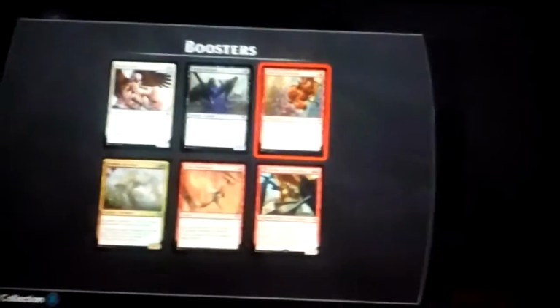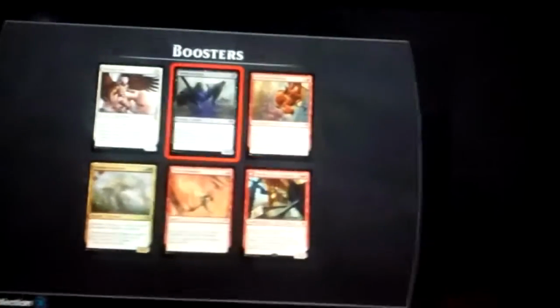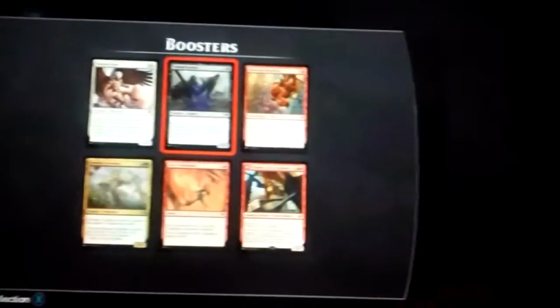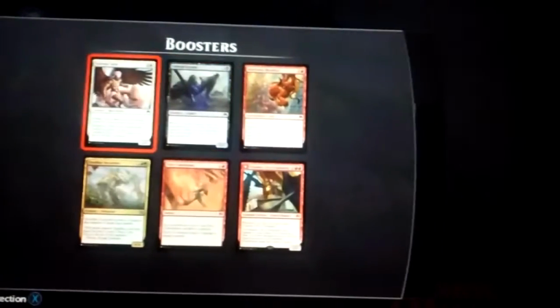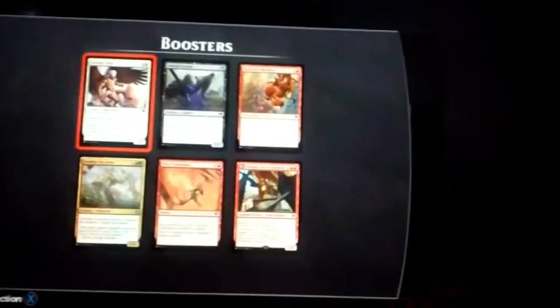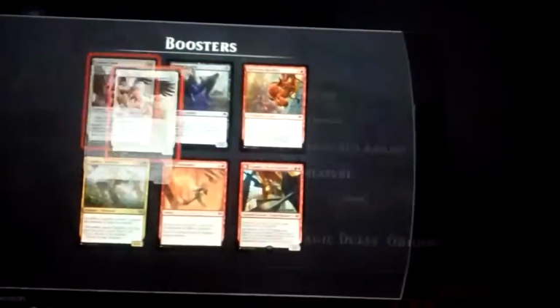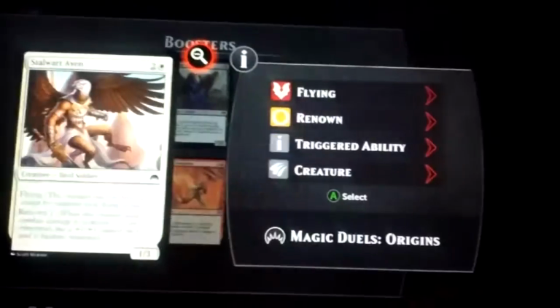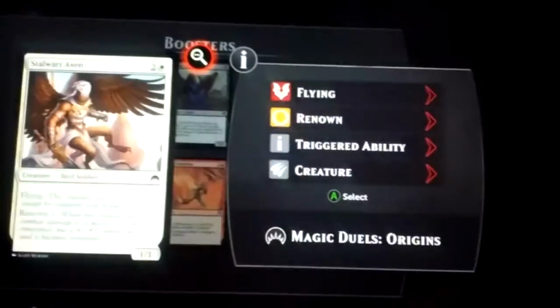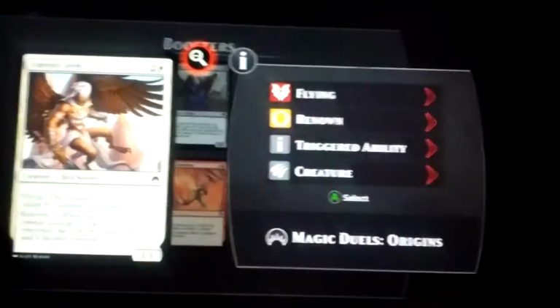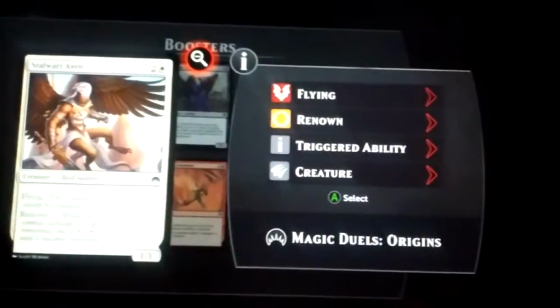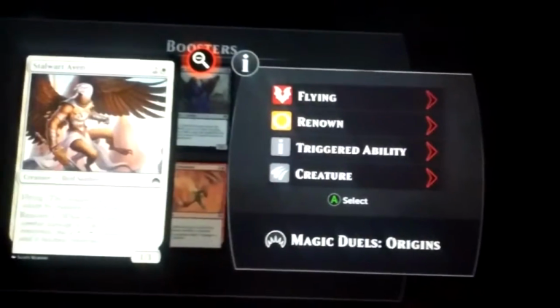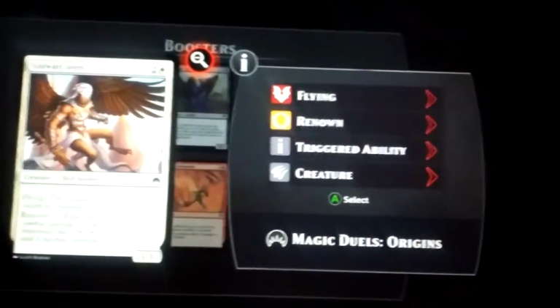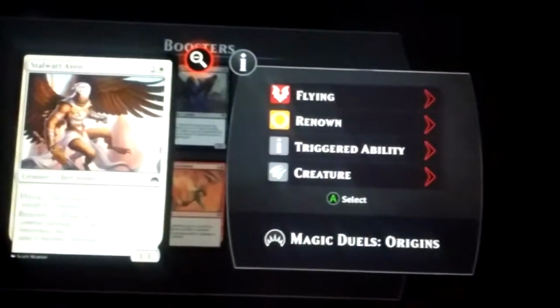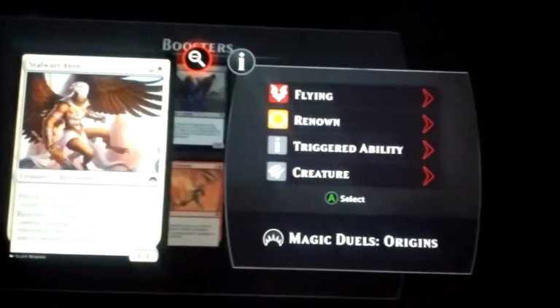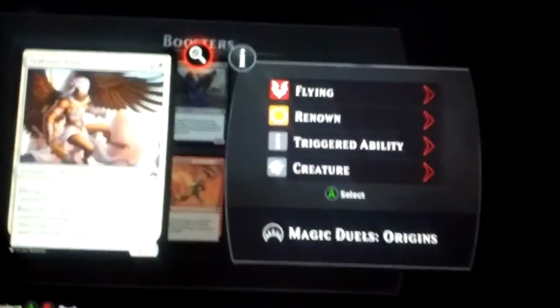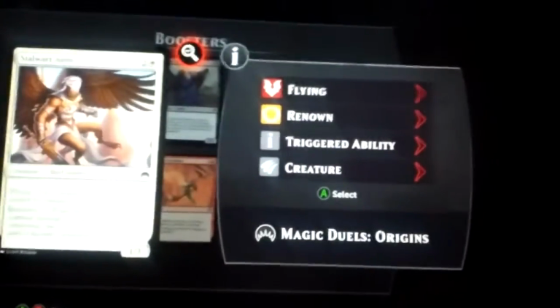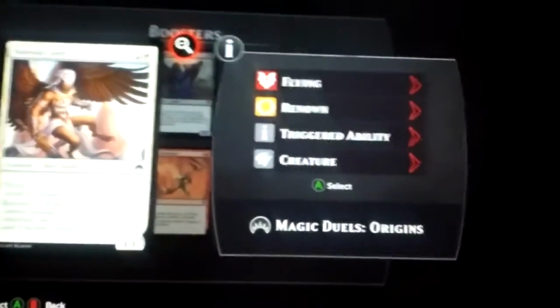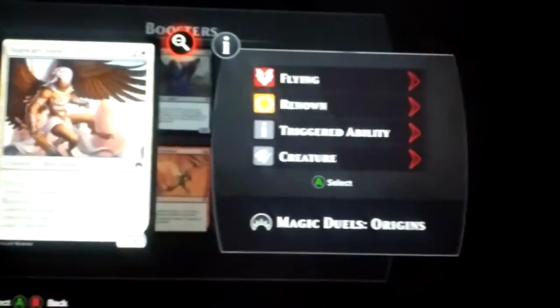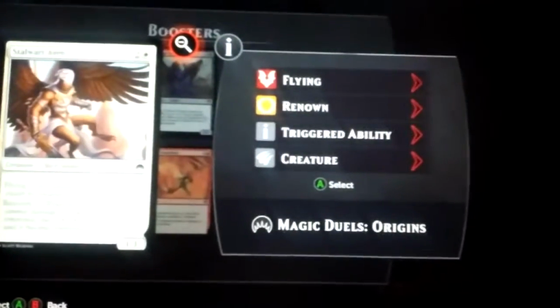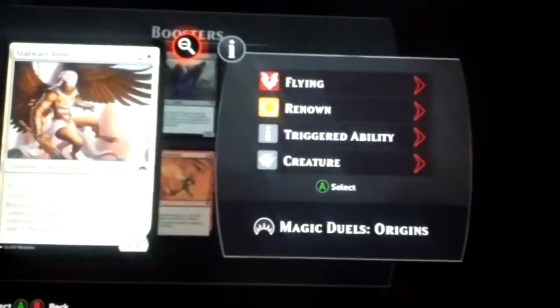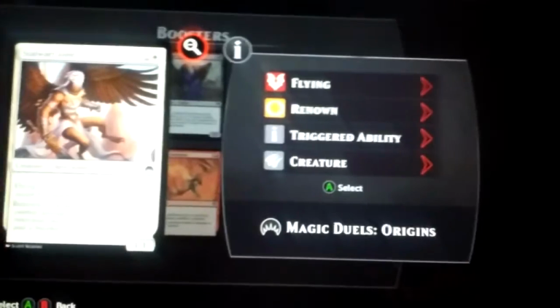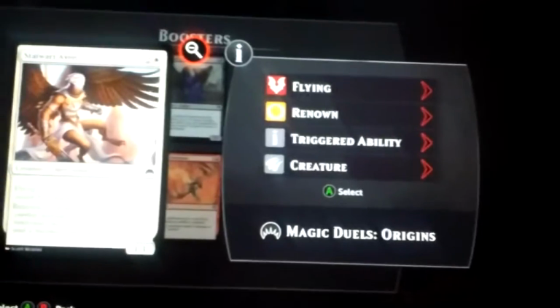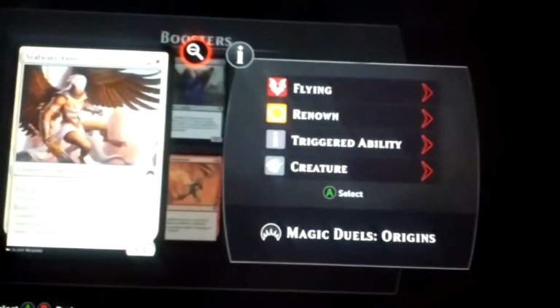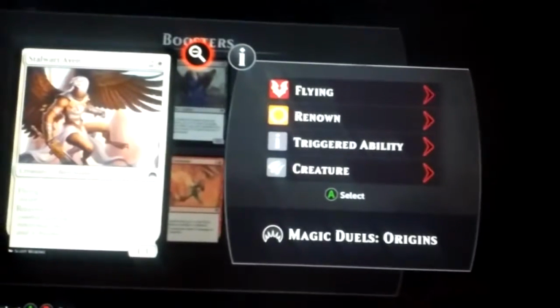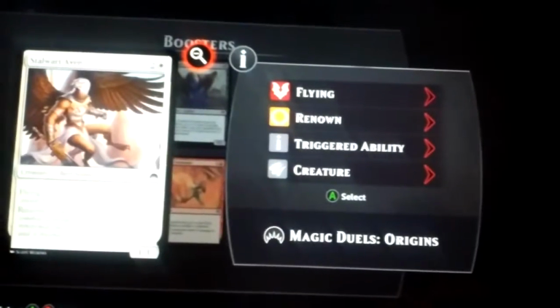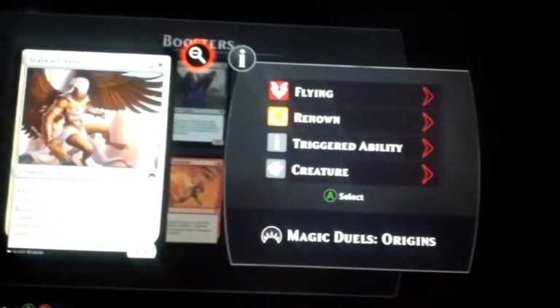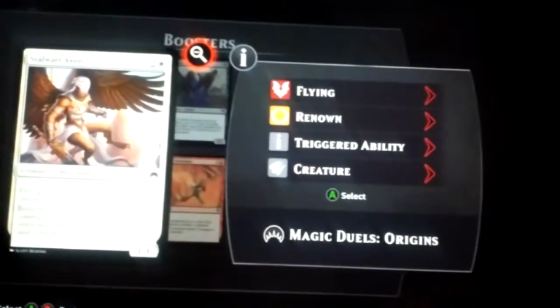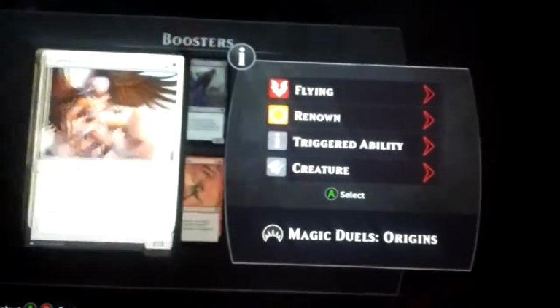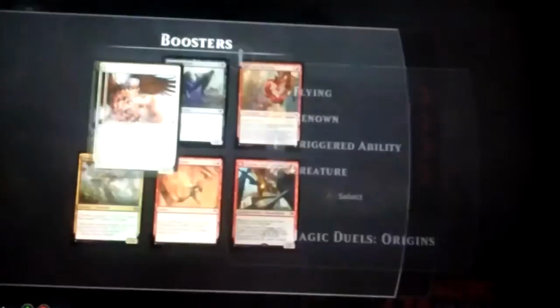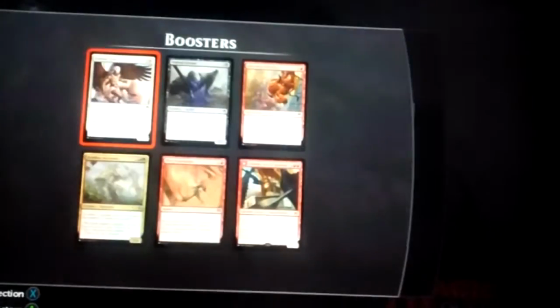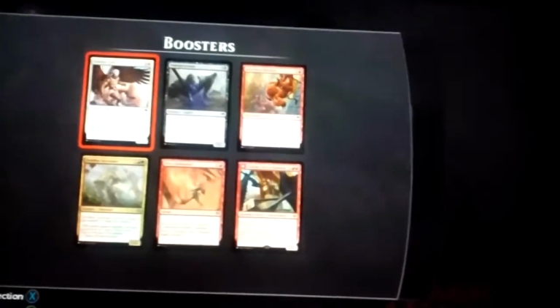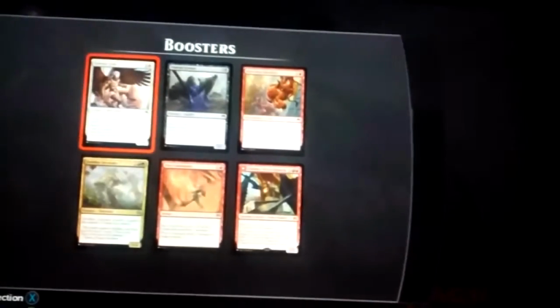Infectious Bloodlust — cool. I need a good one. Flying Renown — sweet.